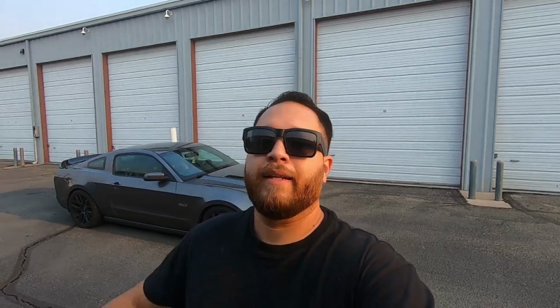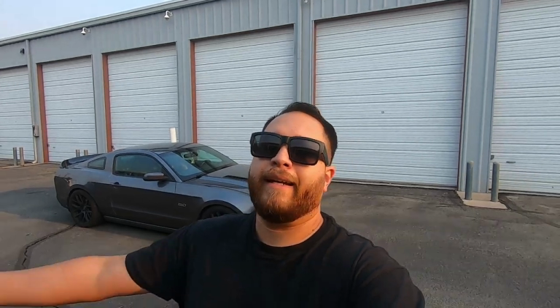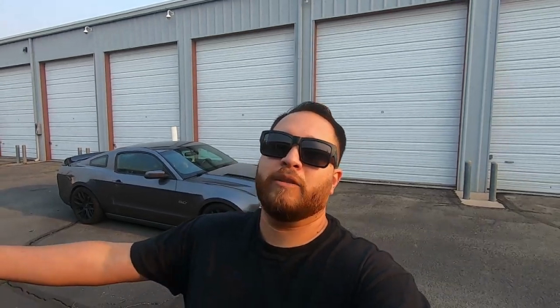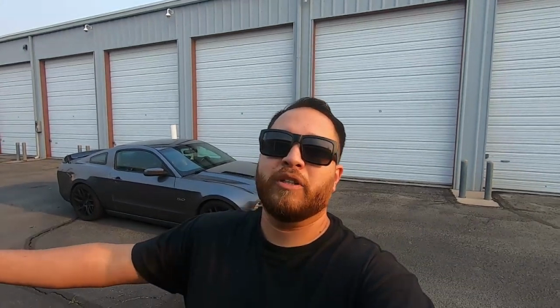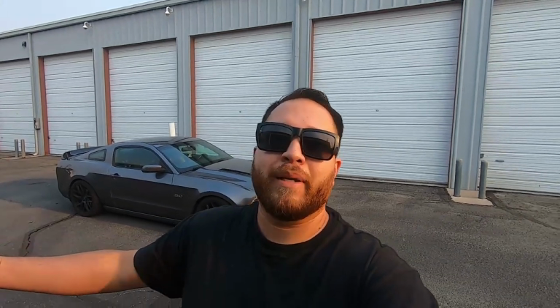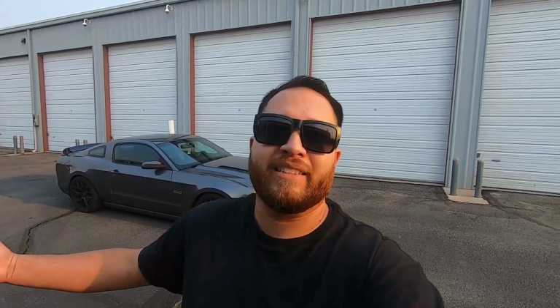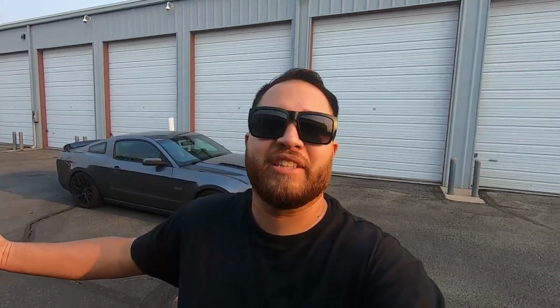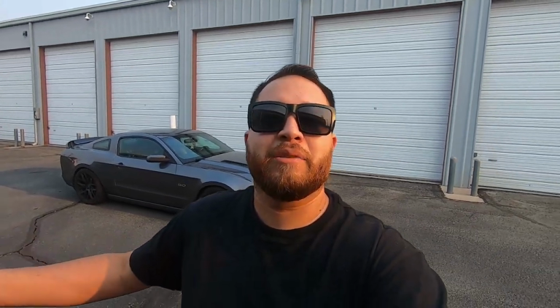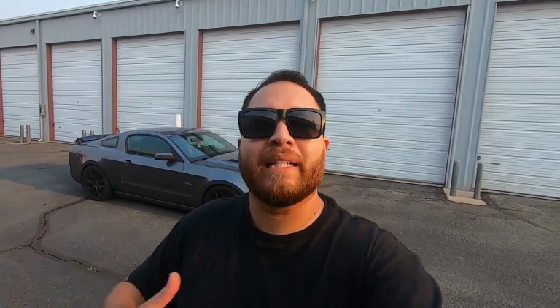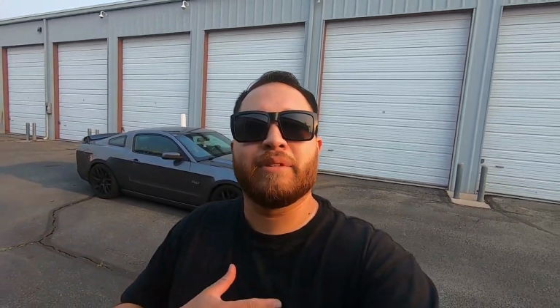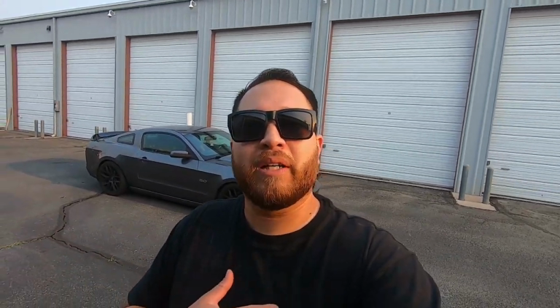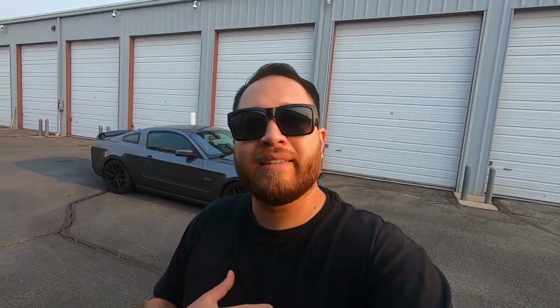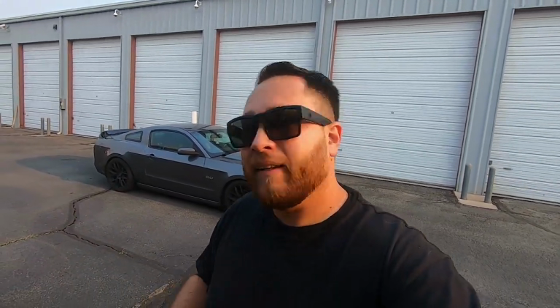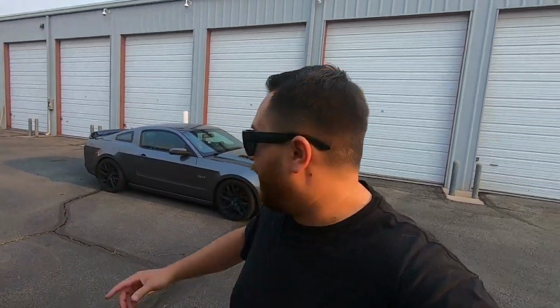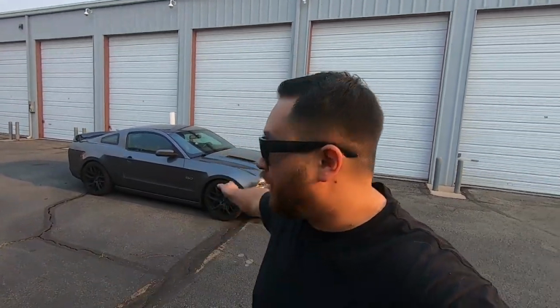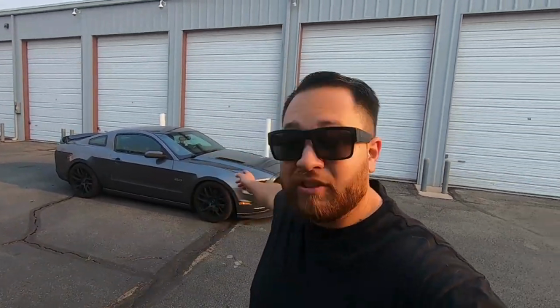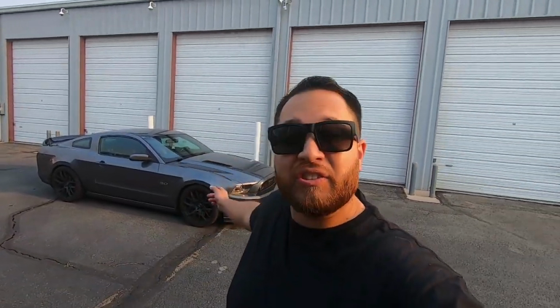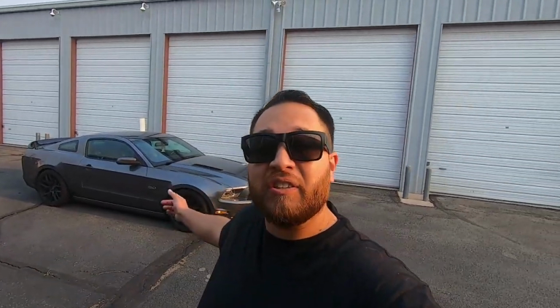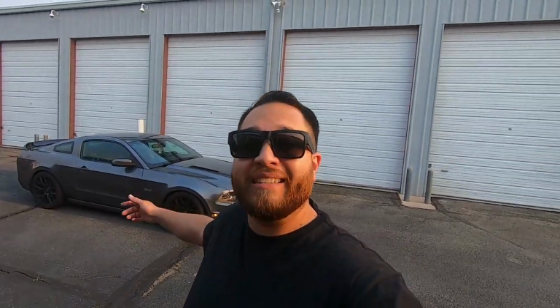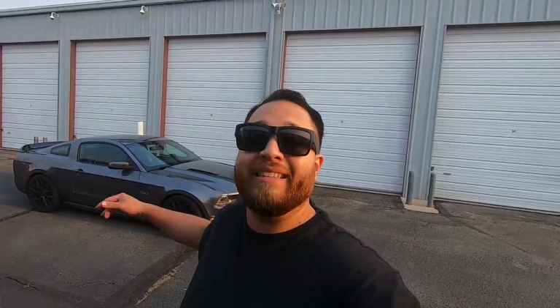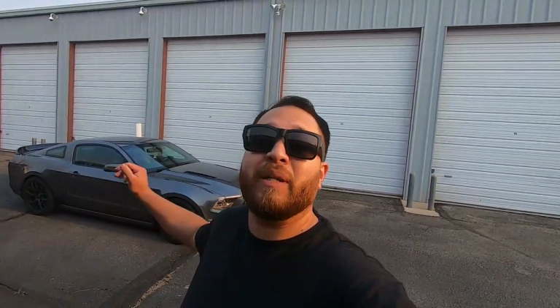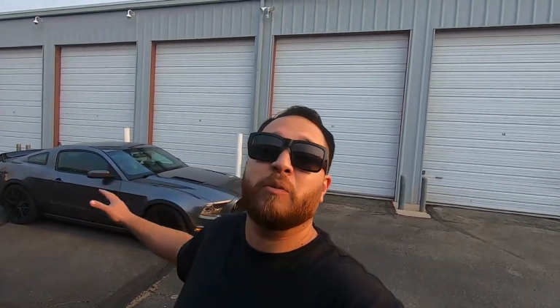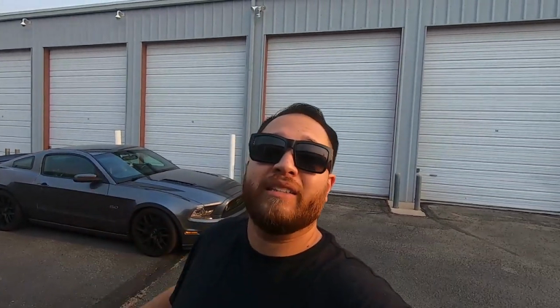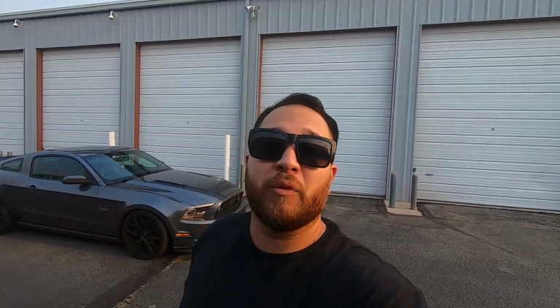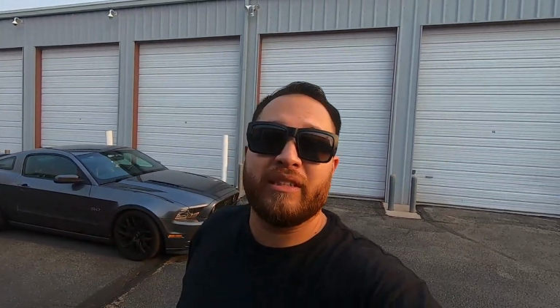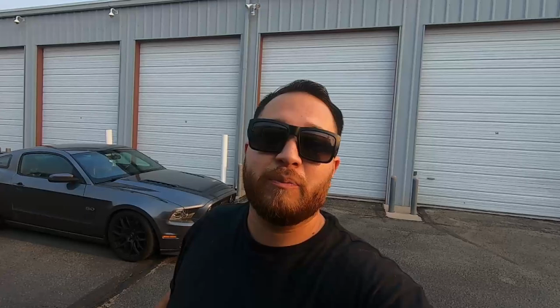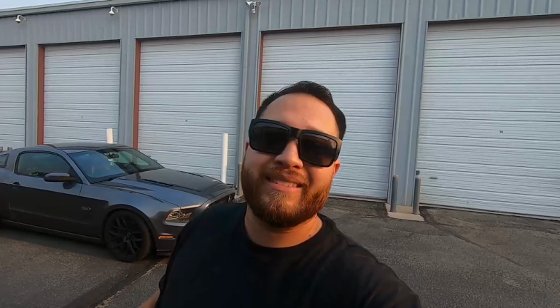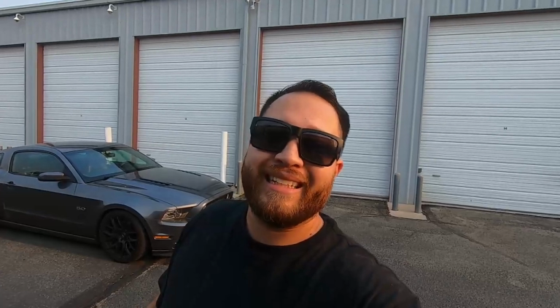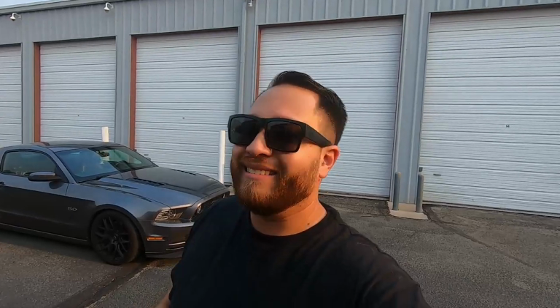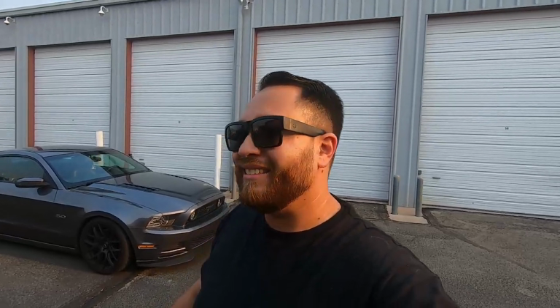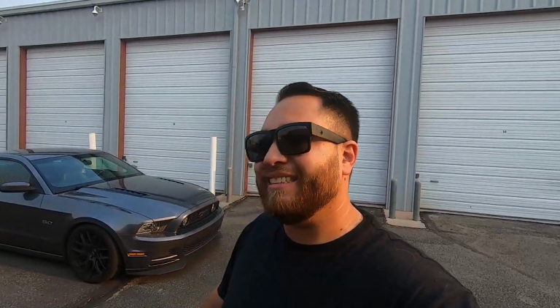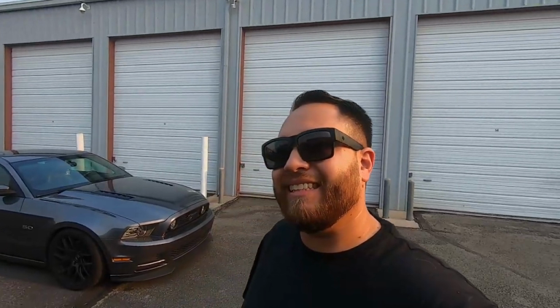Hey guys, welcome back to the channel. My name is Mark and this is Sterling — he's my 2014 Mustang GT.